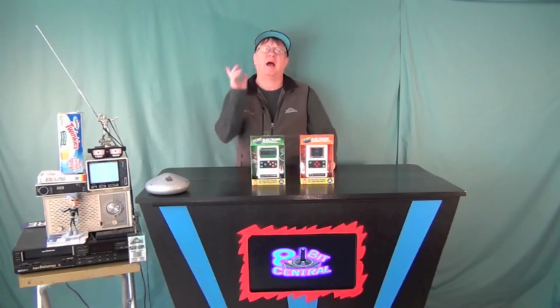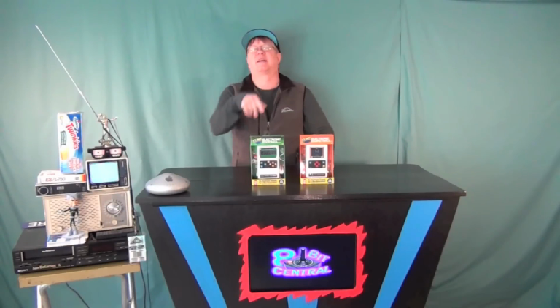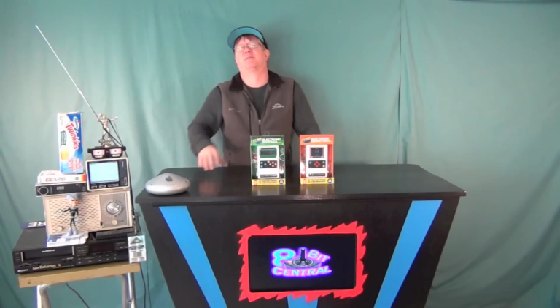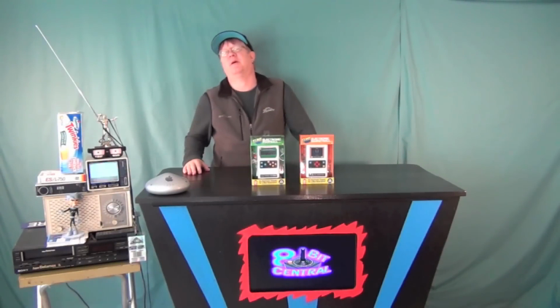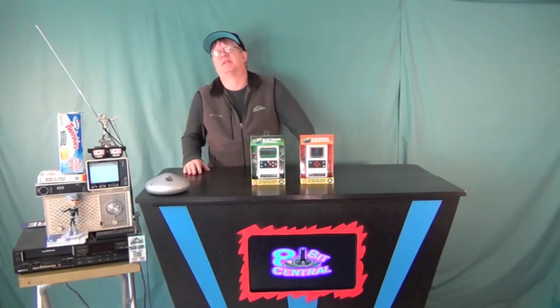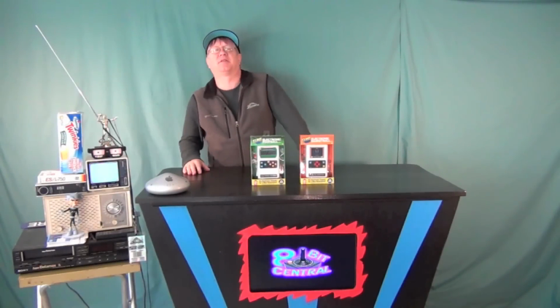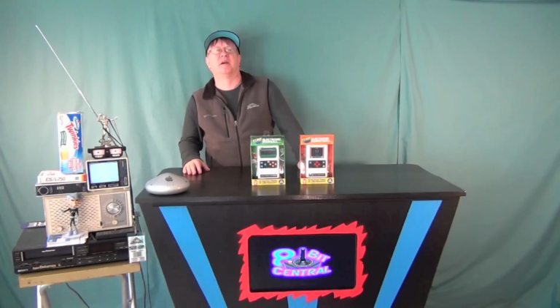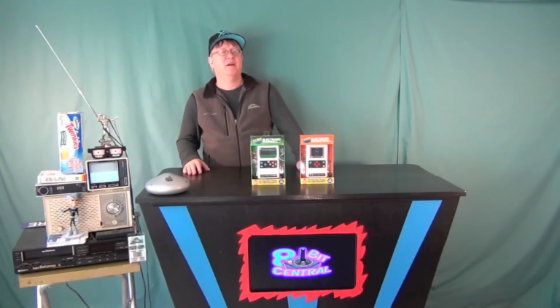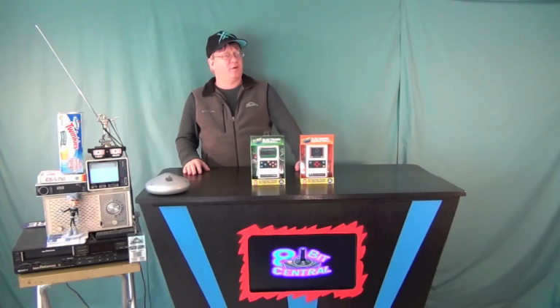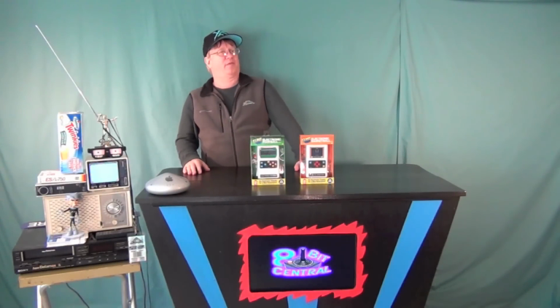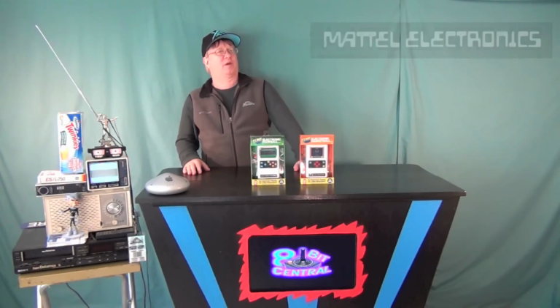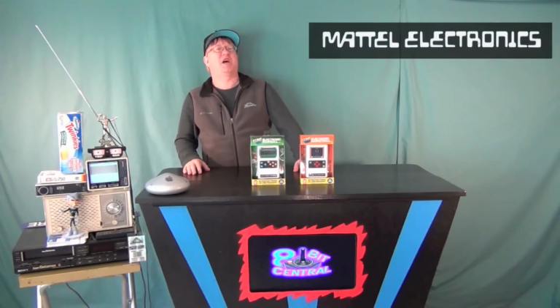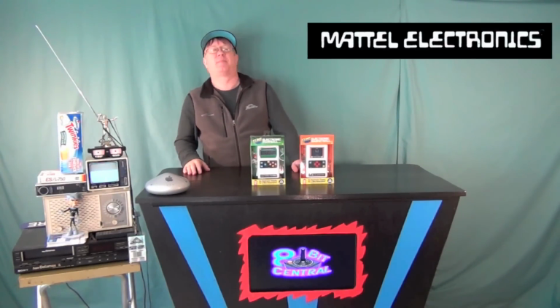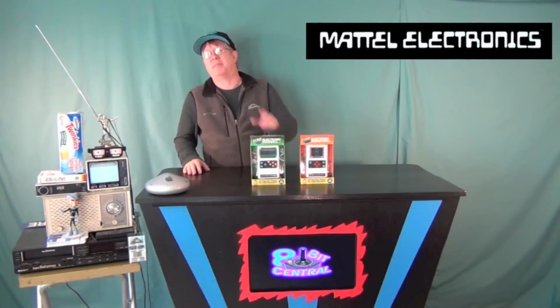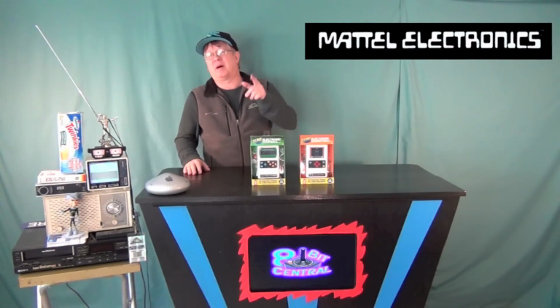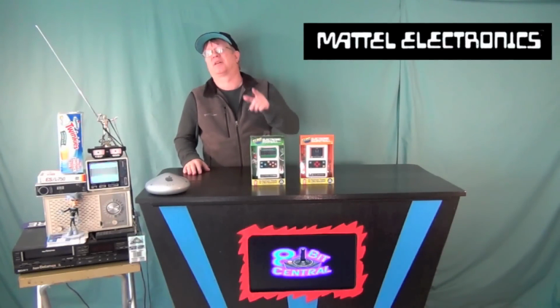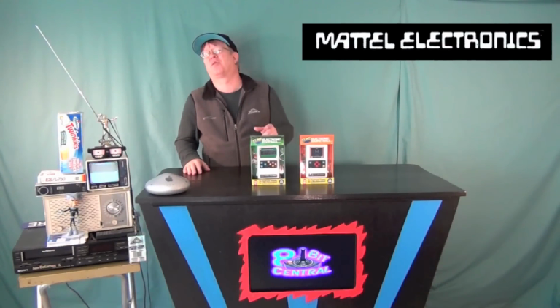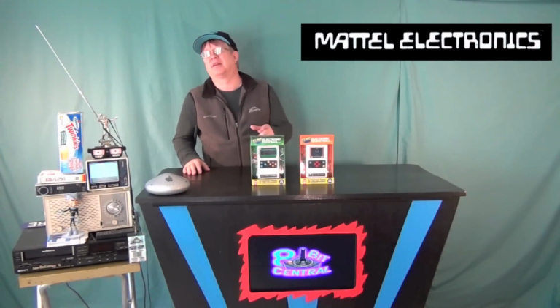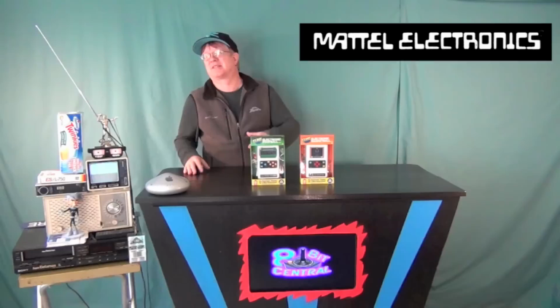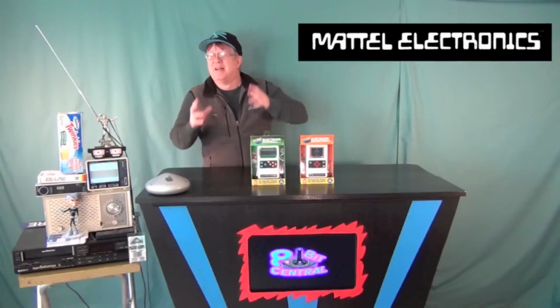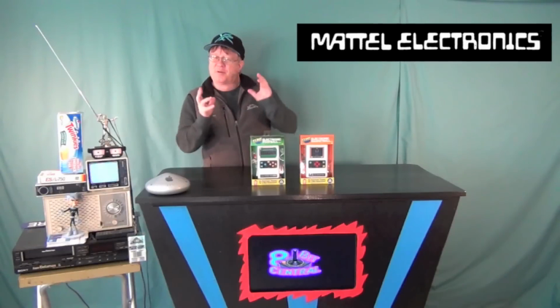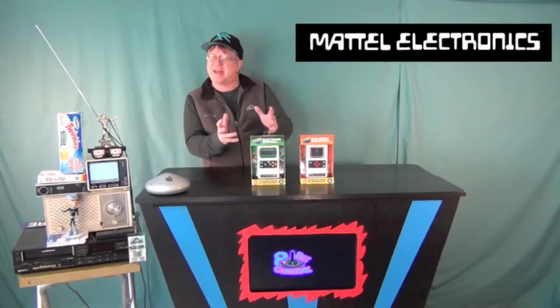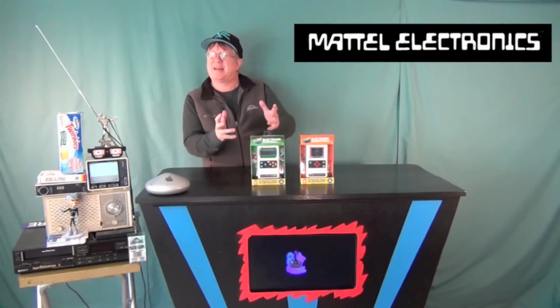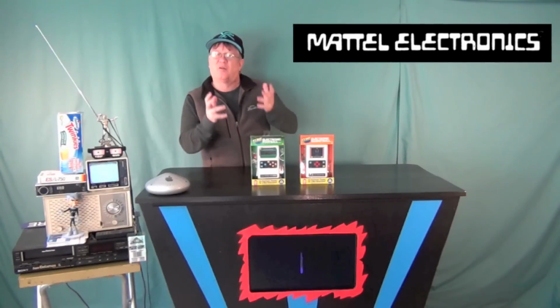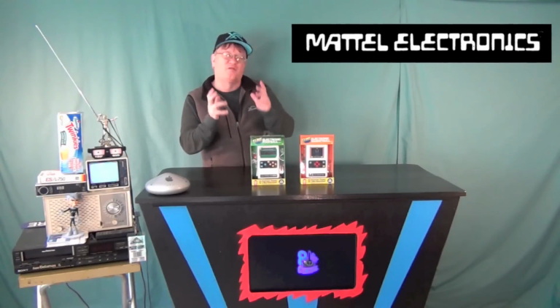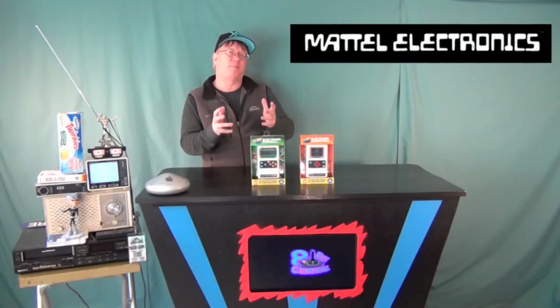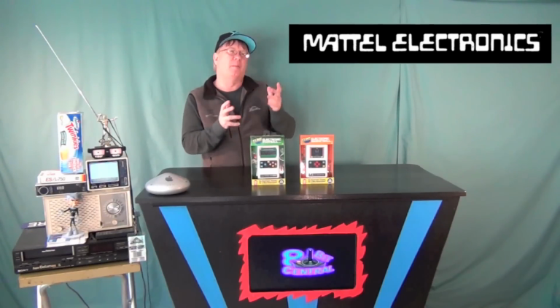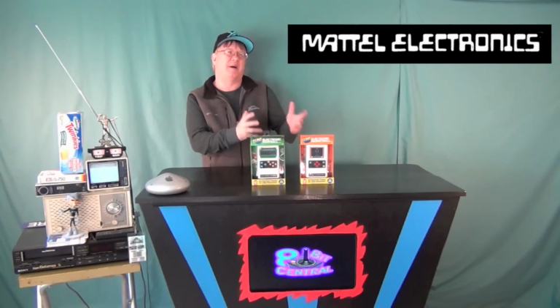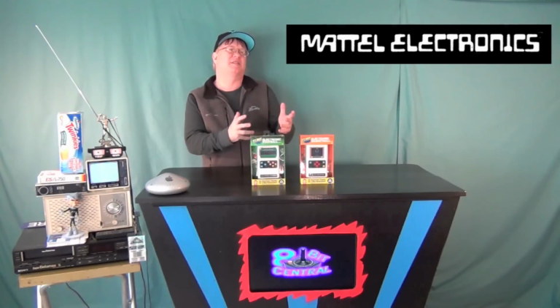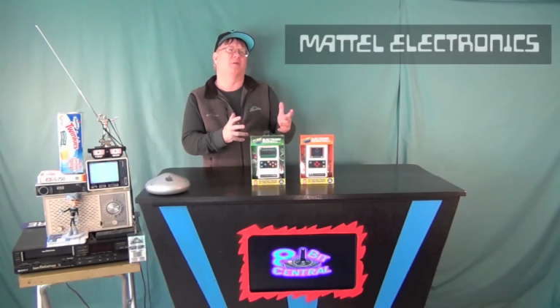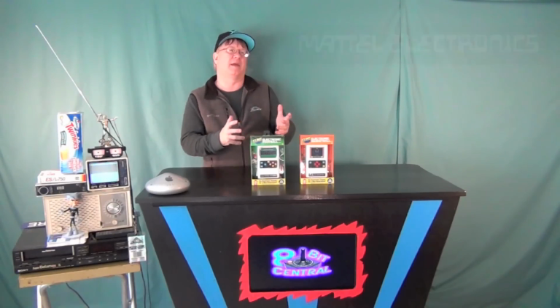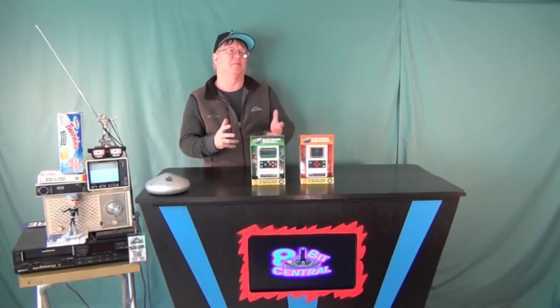Hey kids, Pete from Midcentral here. I thought we'd have a quick chat about Mattel Electronics little handheld football and basketball games.